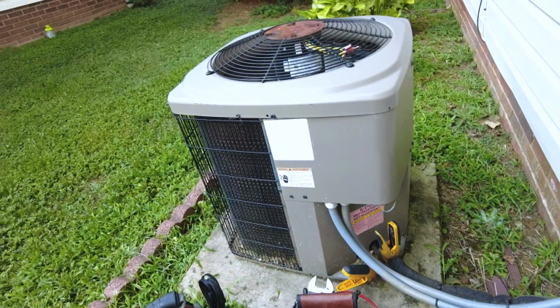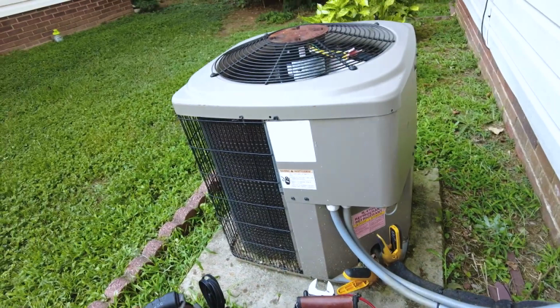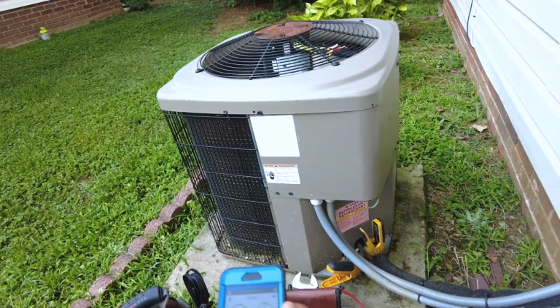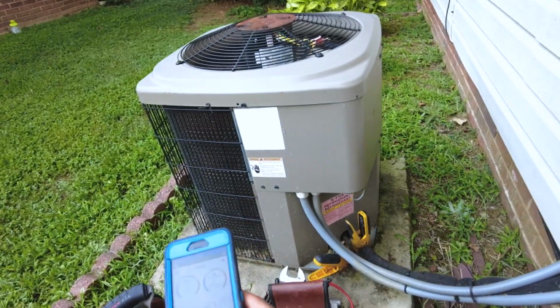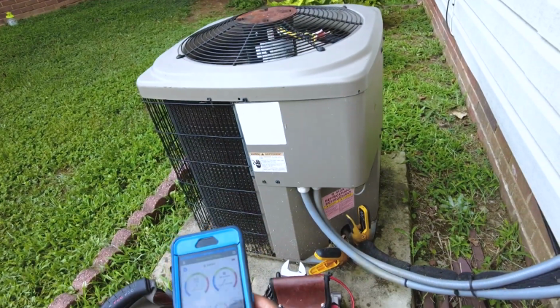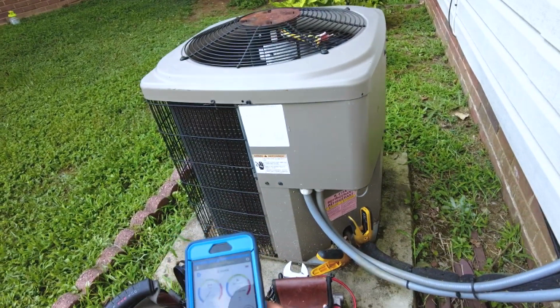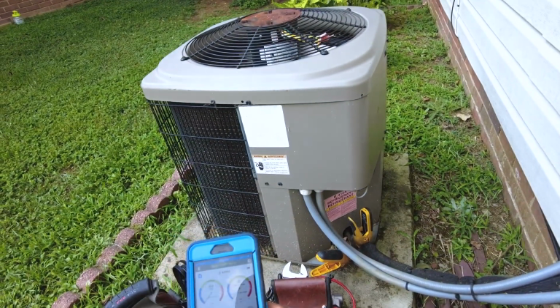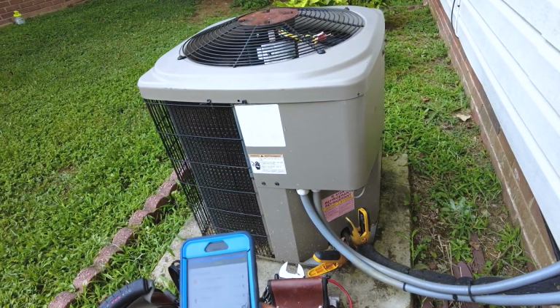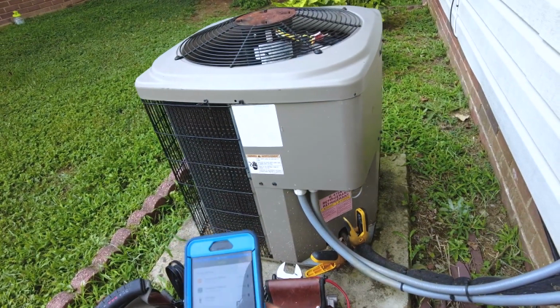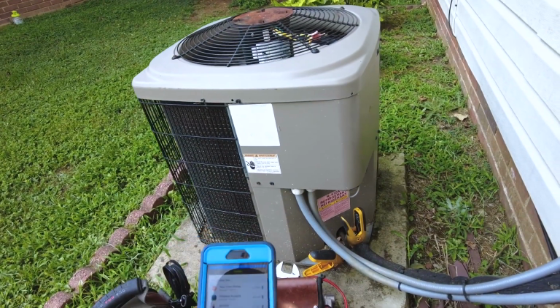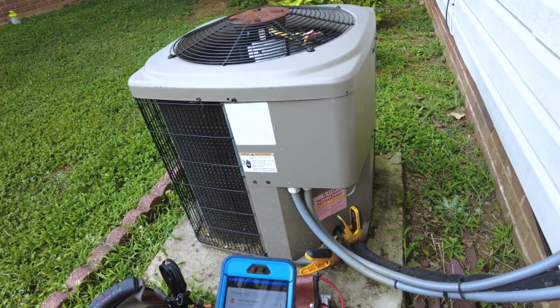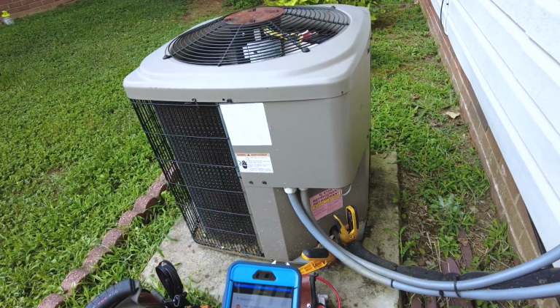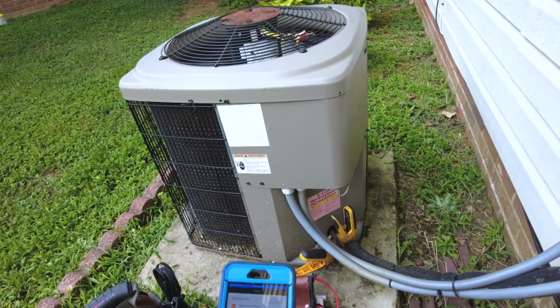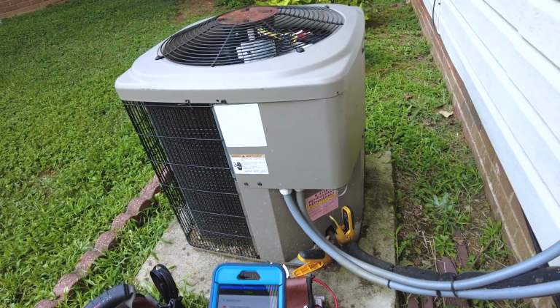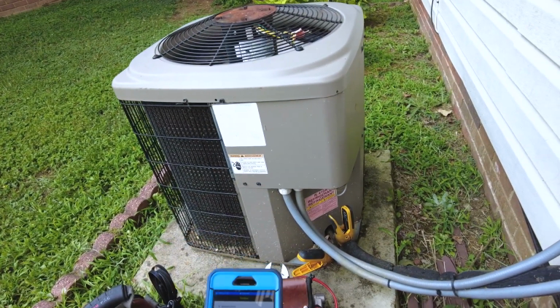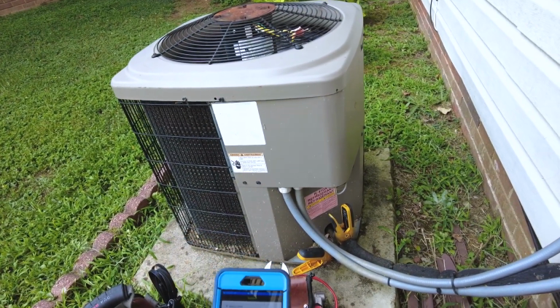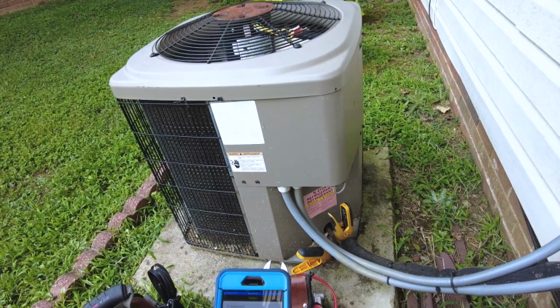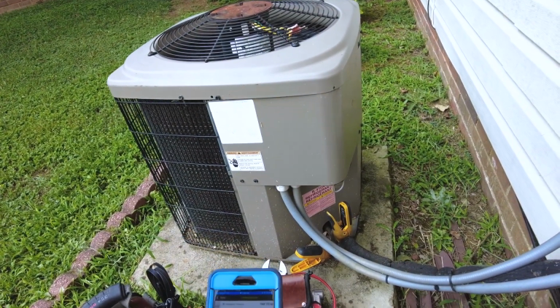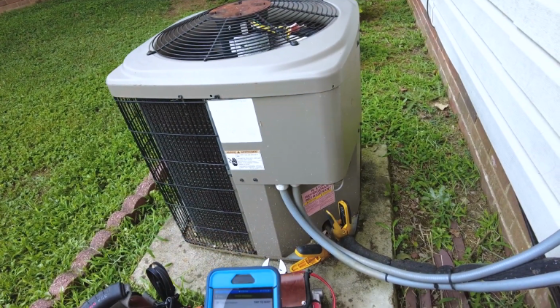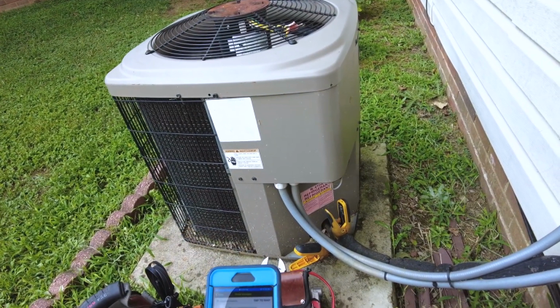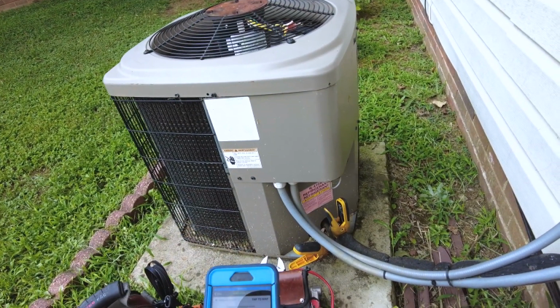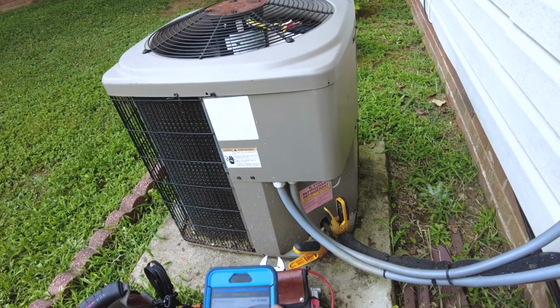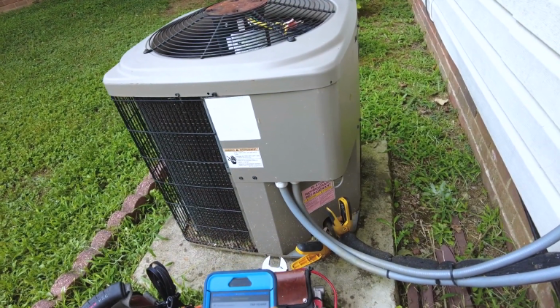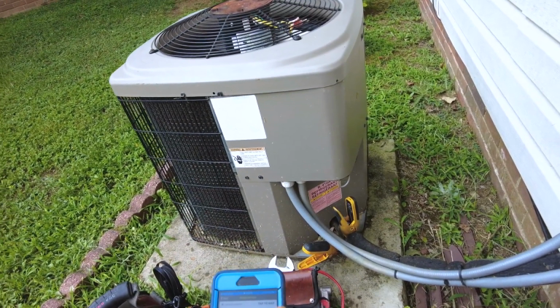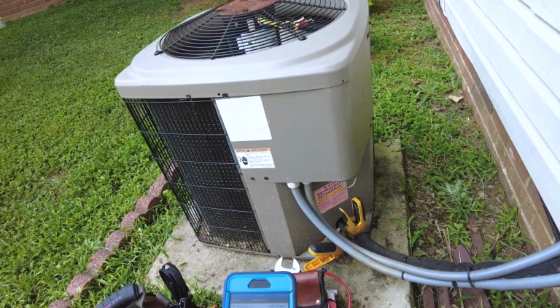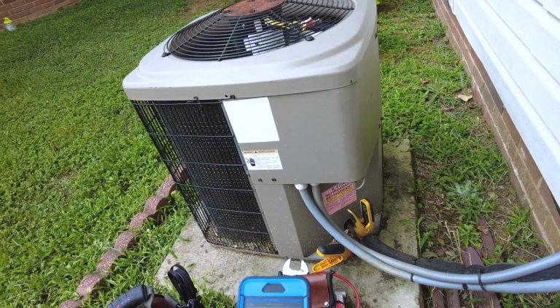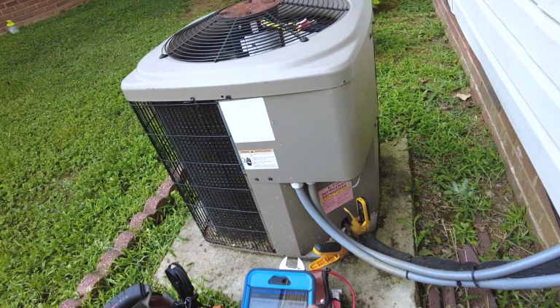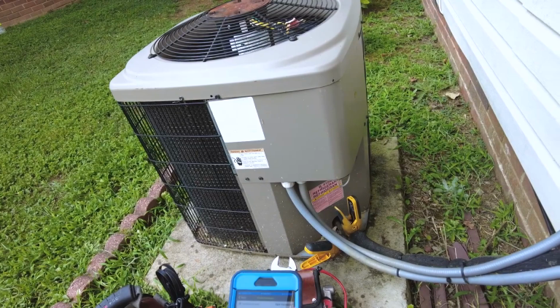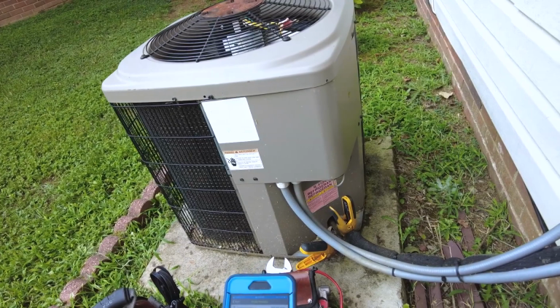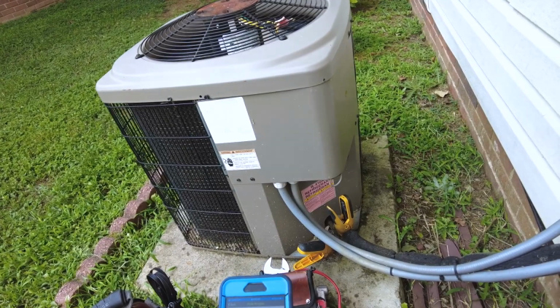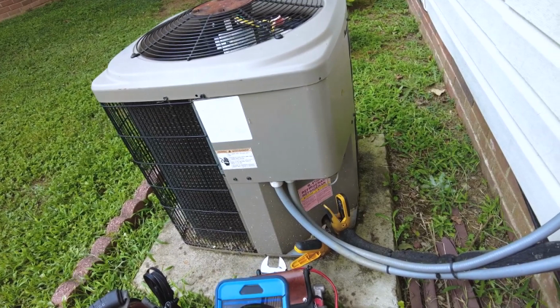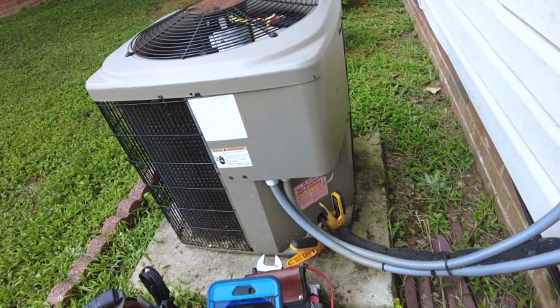And those periods where he wasn't feeling the fan running was probably just a frozen-up coil, if I had to guess.